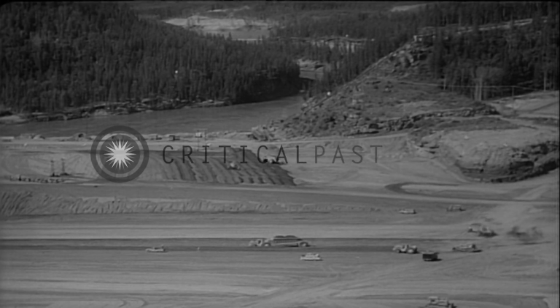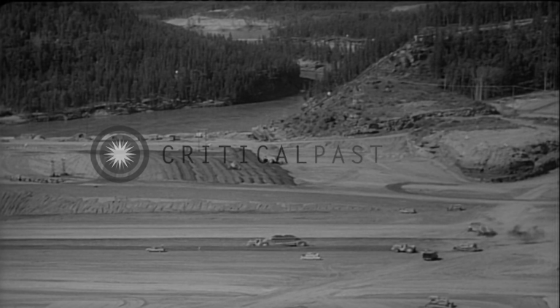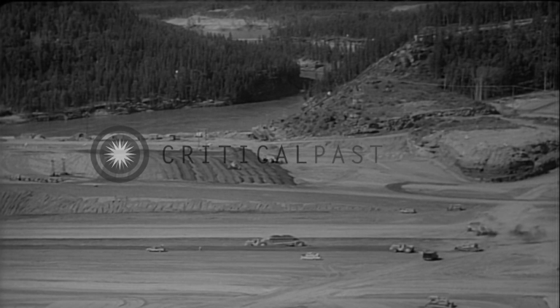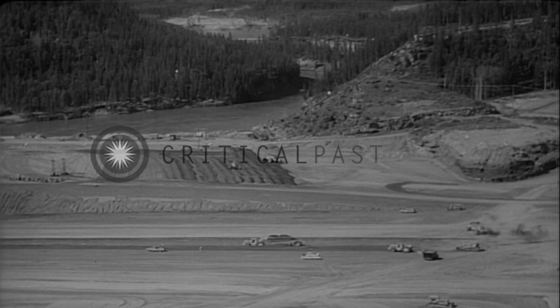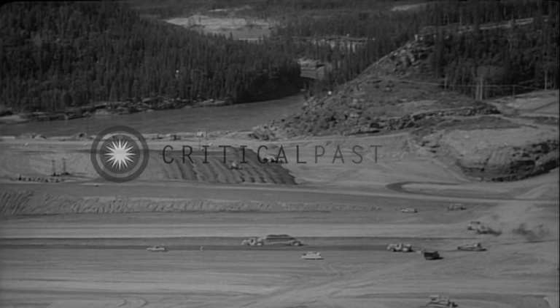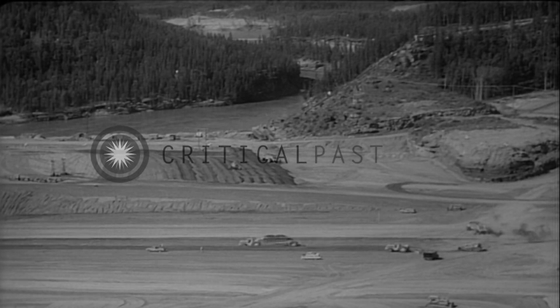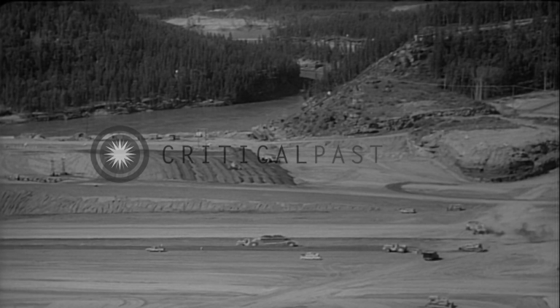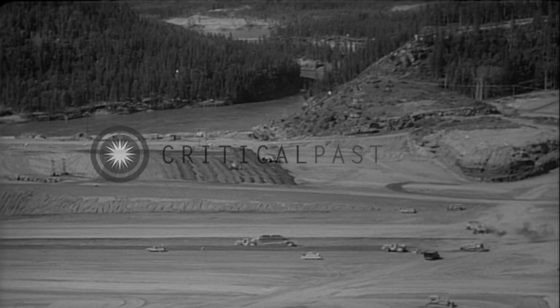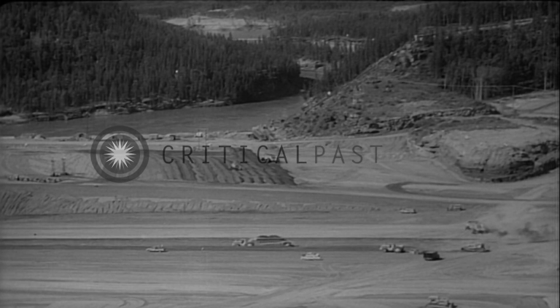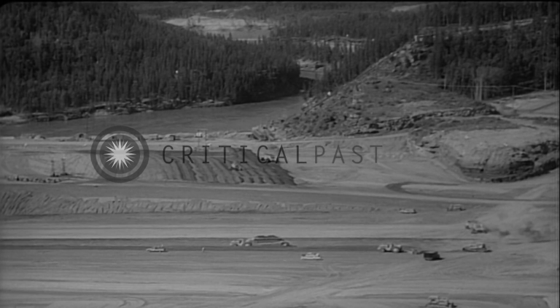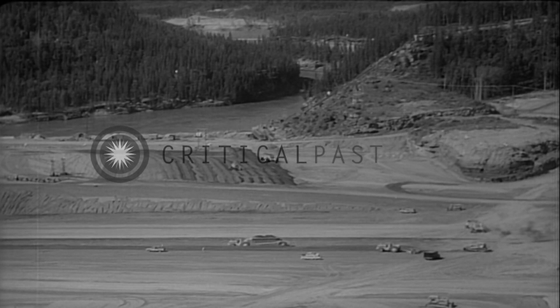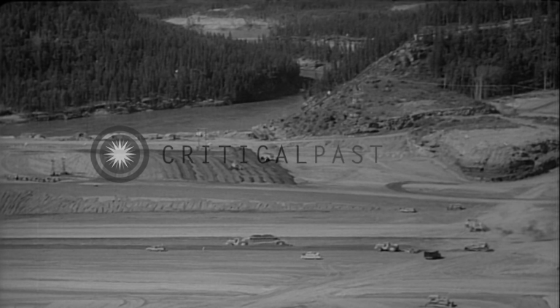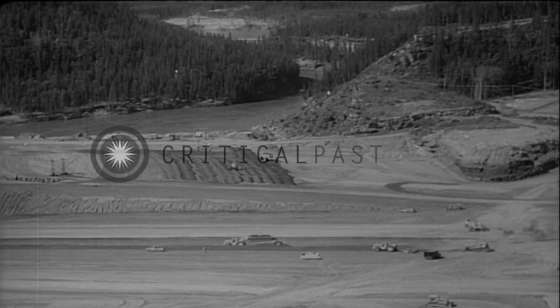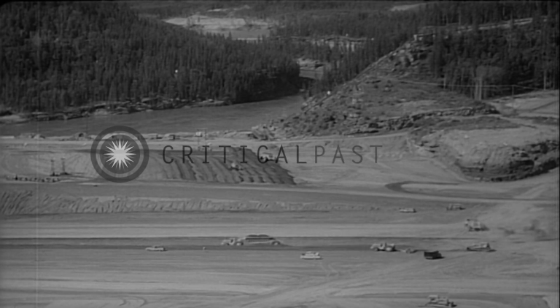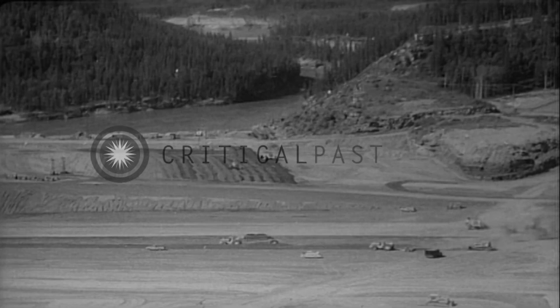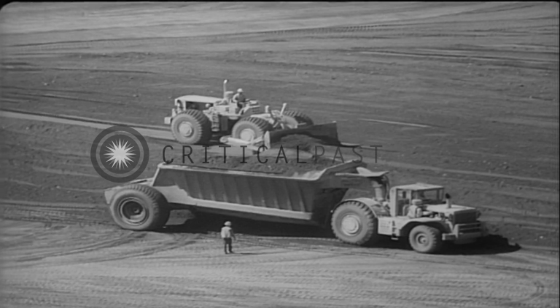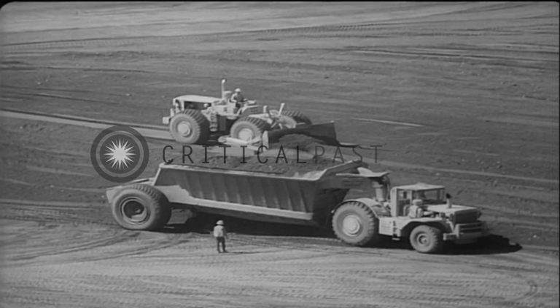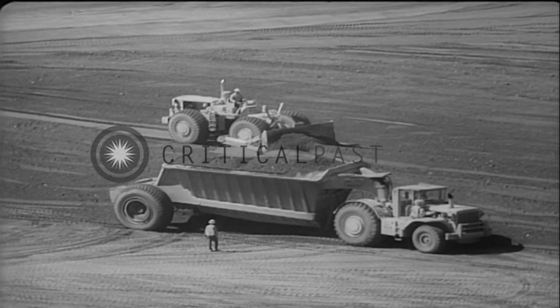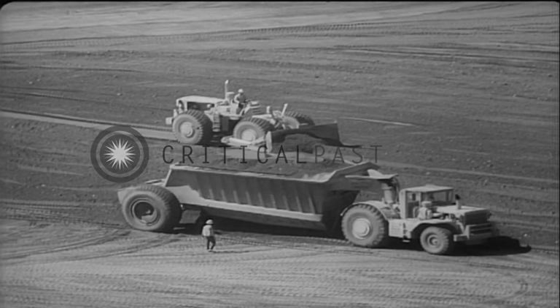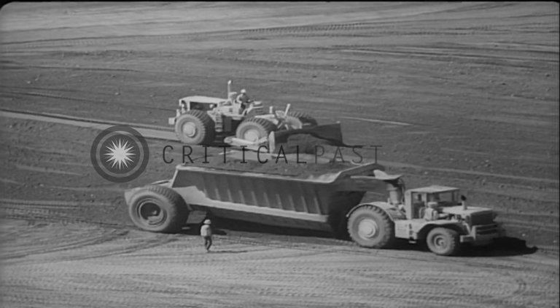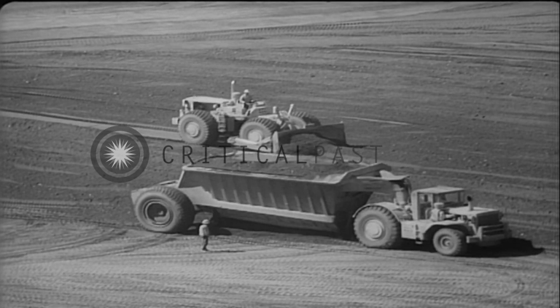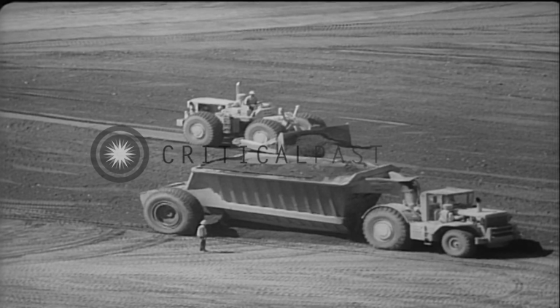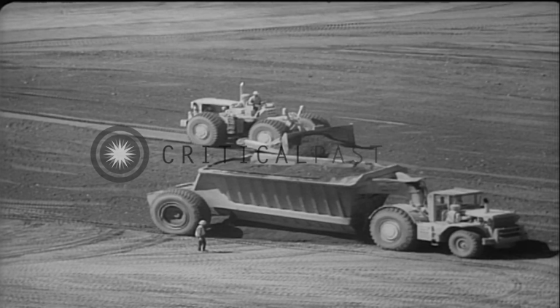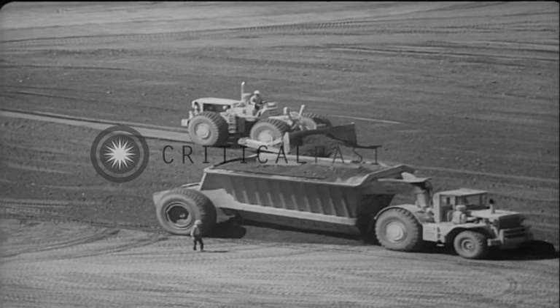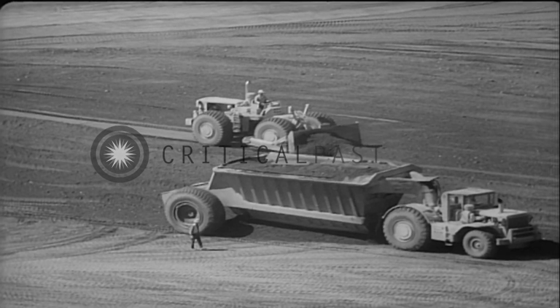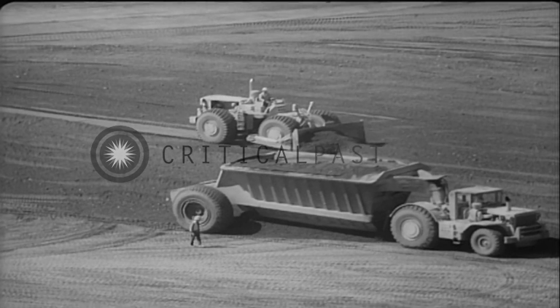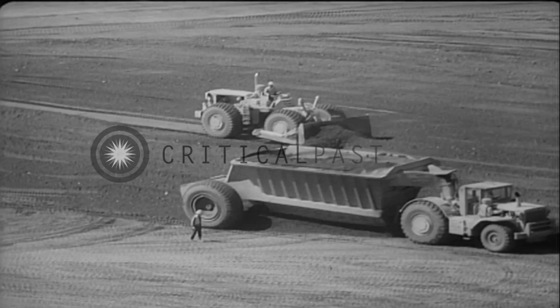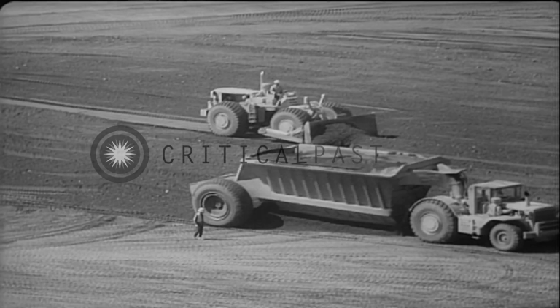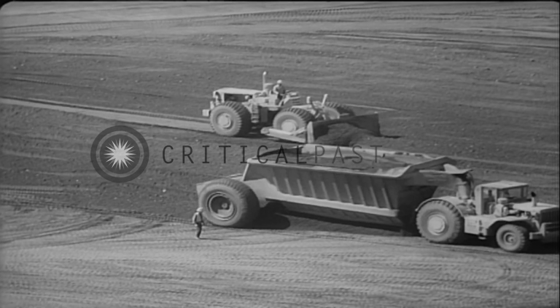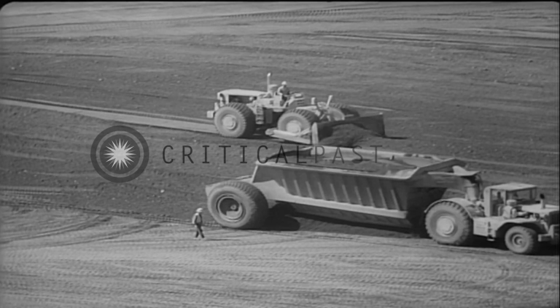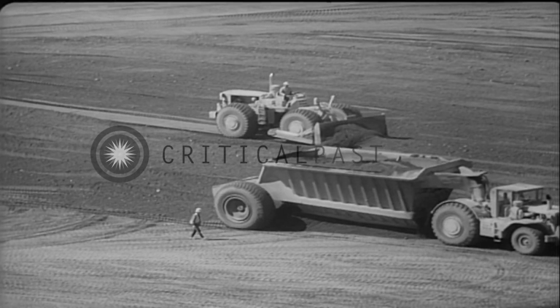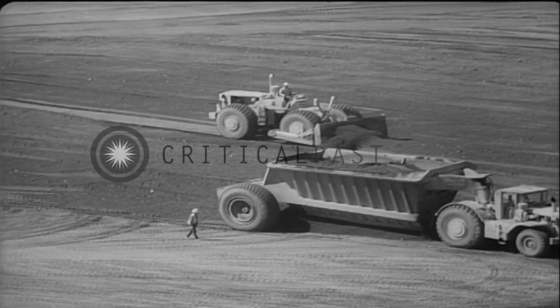When the massive hydroelectric project is completed, it will mean the development of Canada's last frontier.